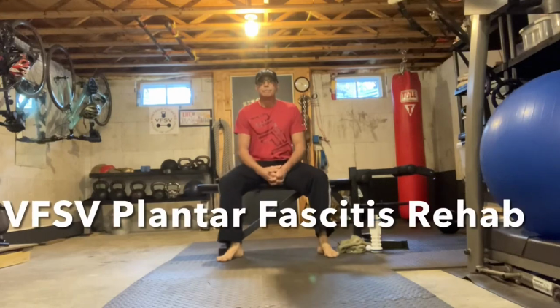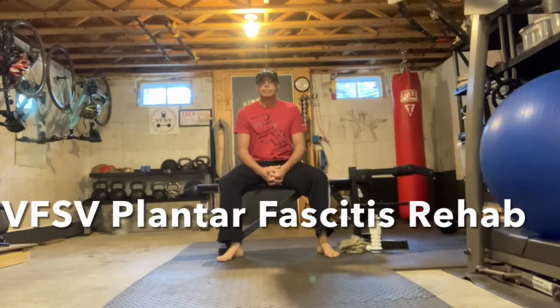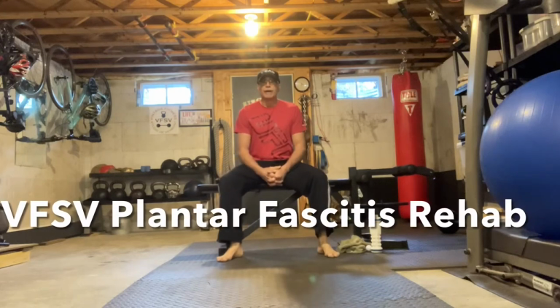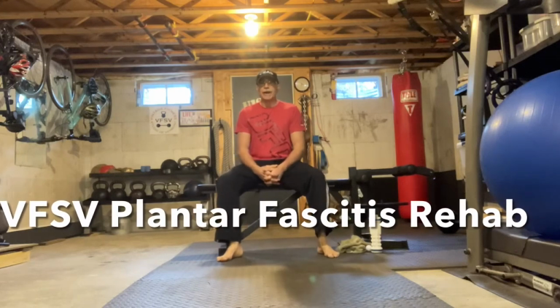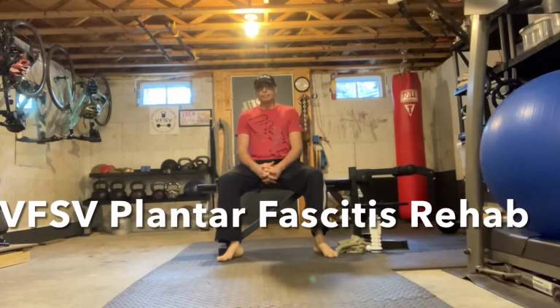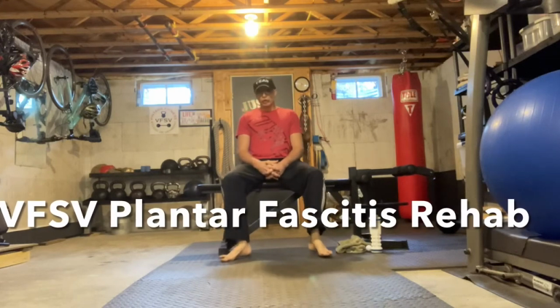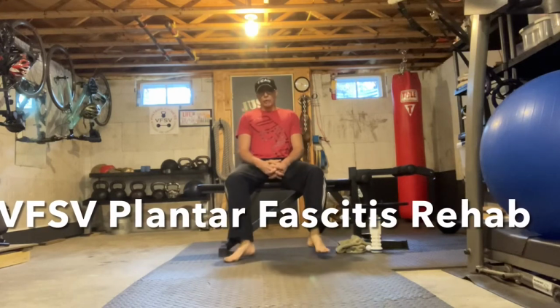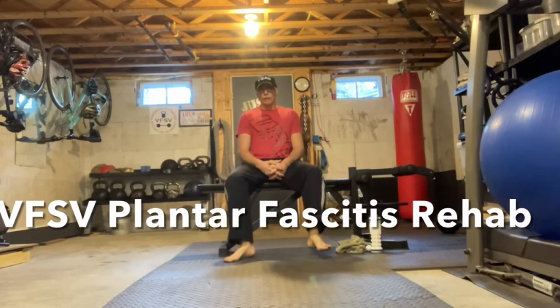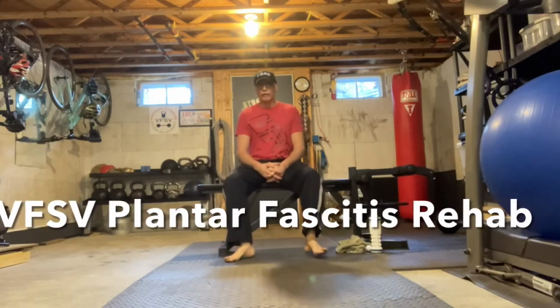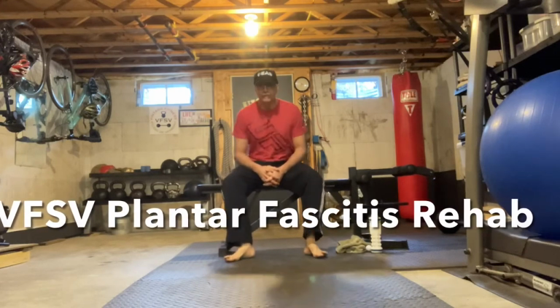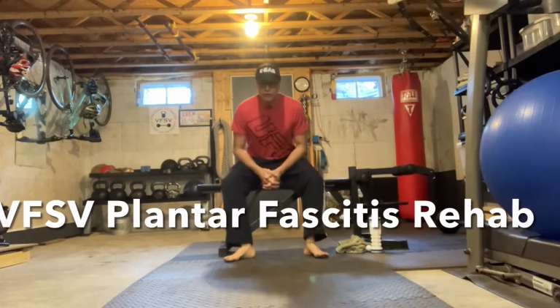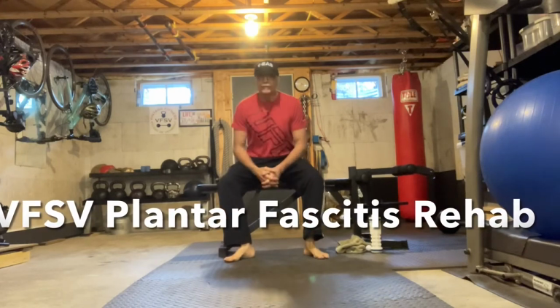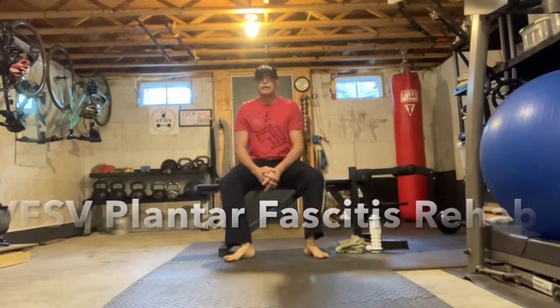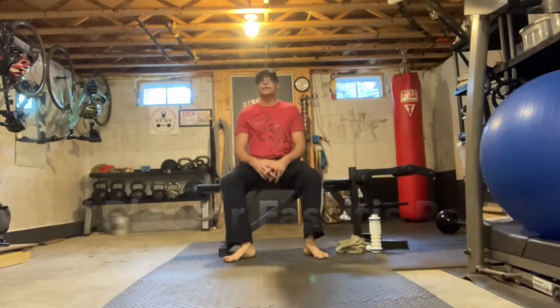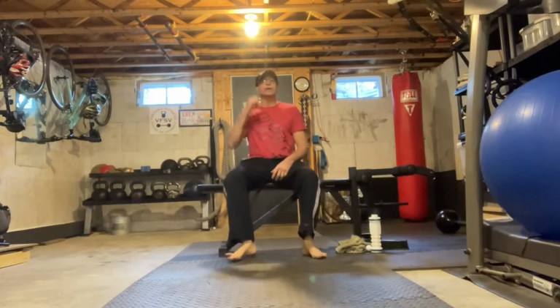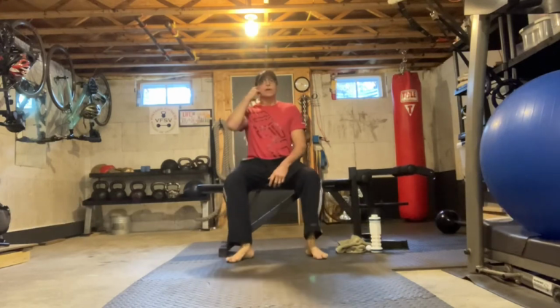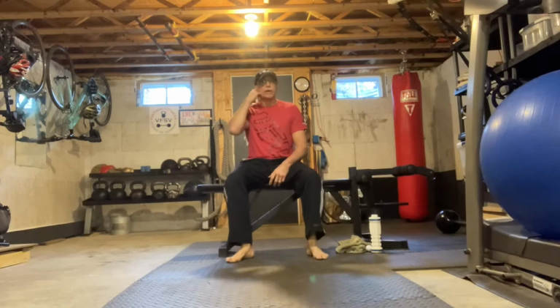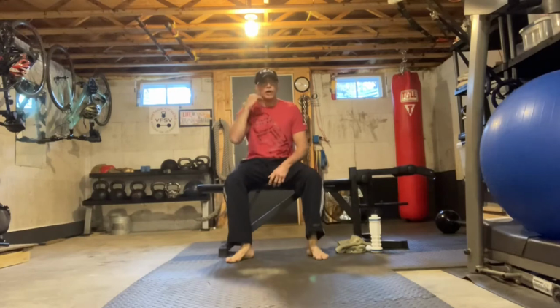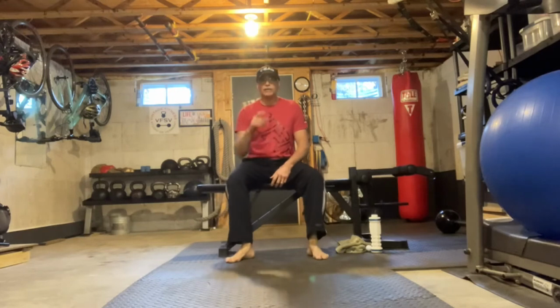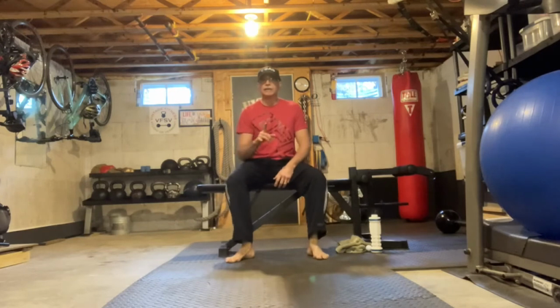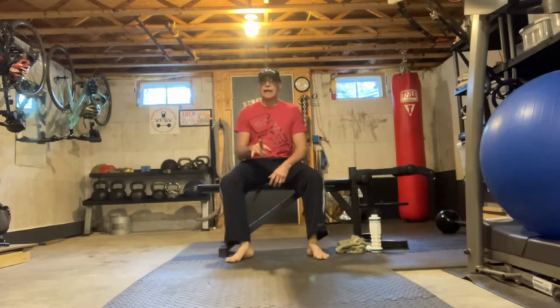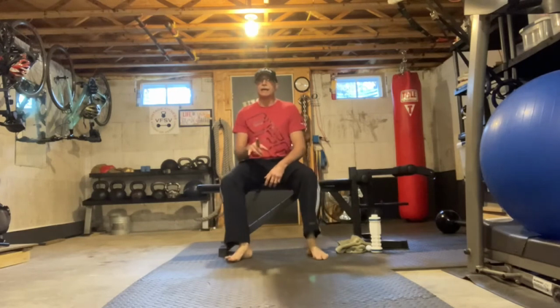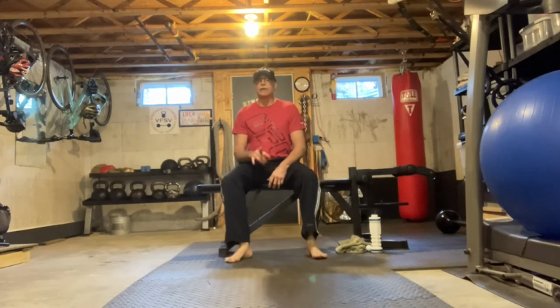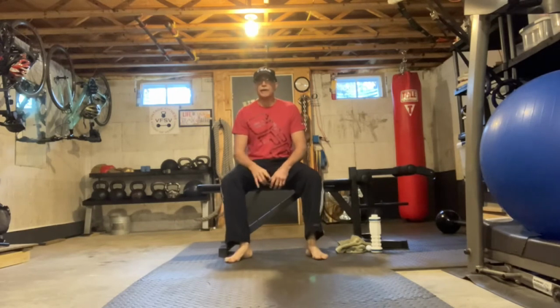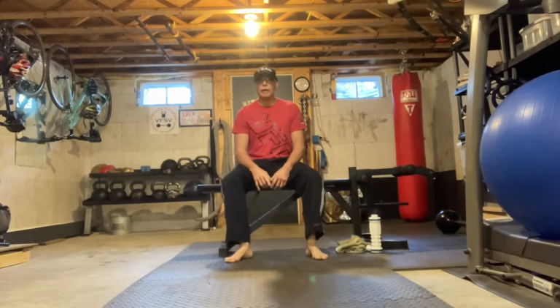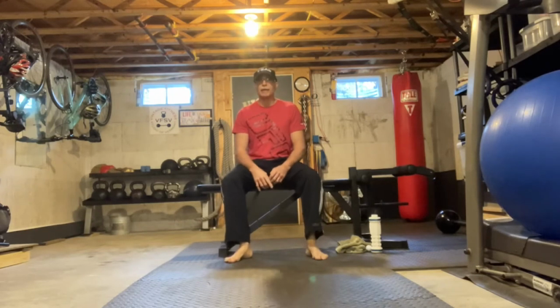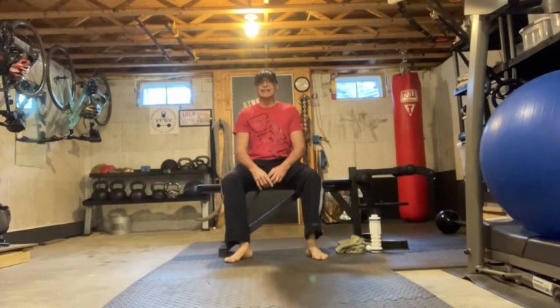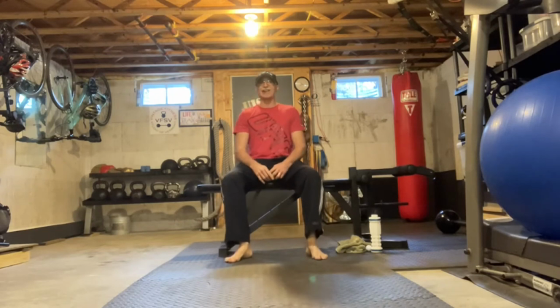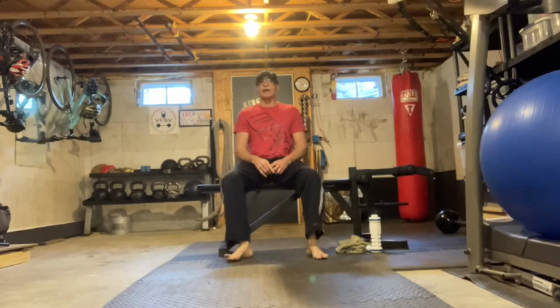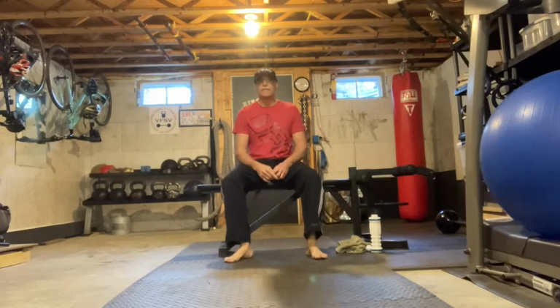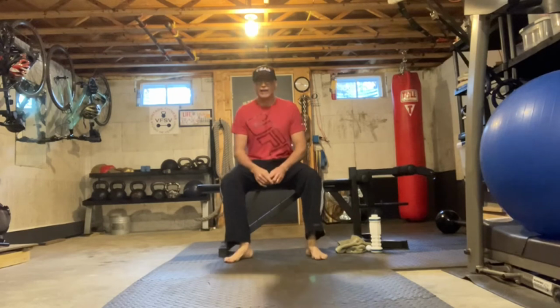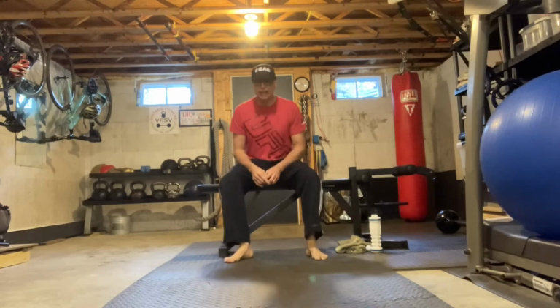Hey gang, Joel Palmer here at Vintage Fitness. I want to talk today a little bit about plantar fasciitis.